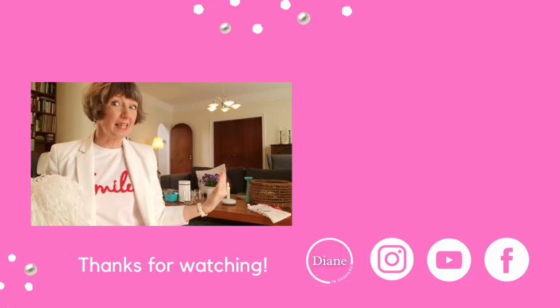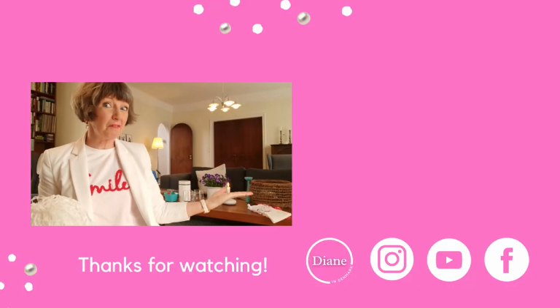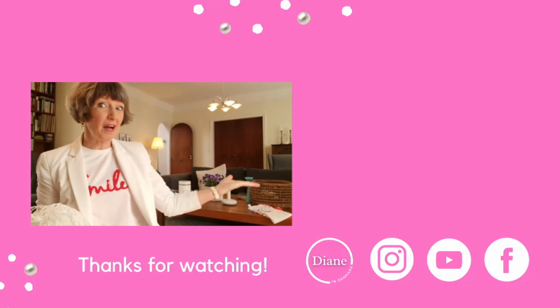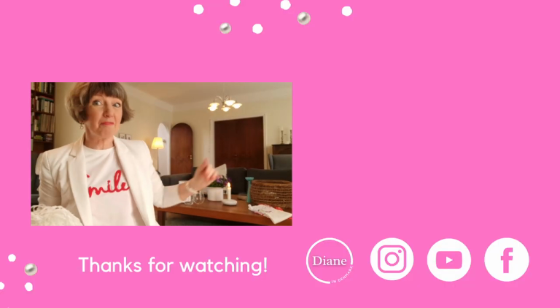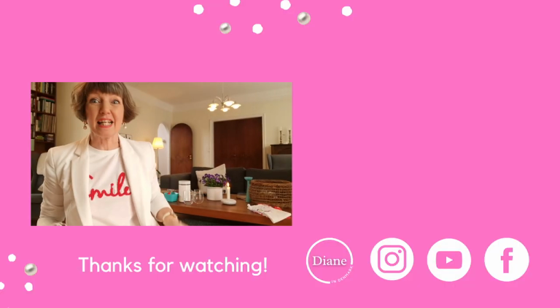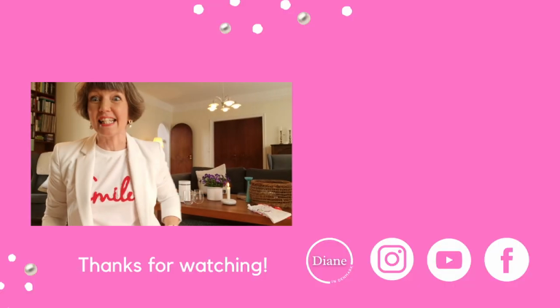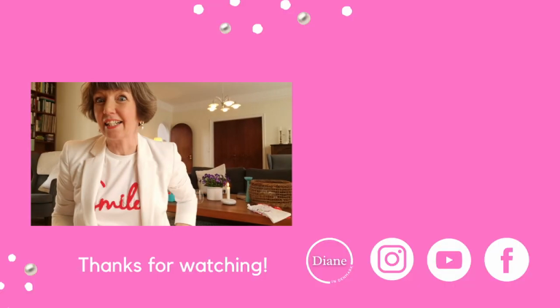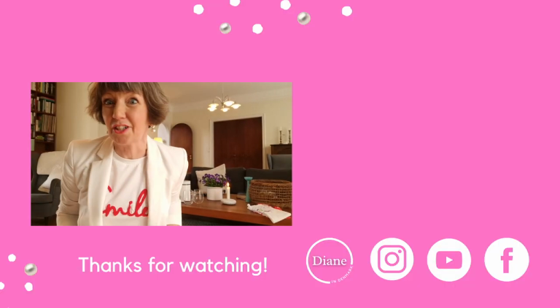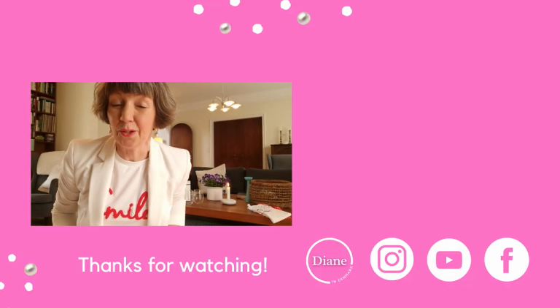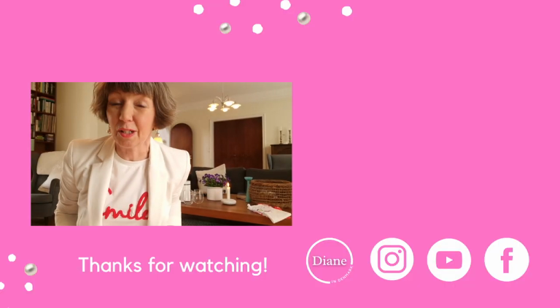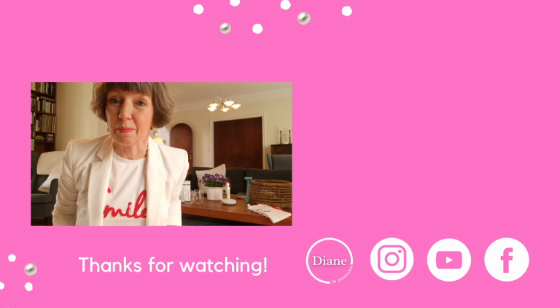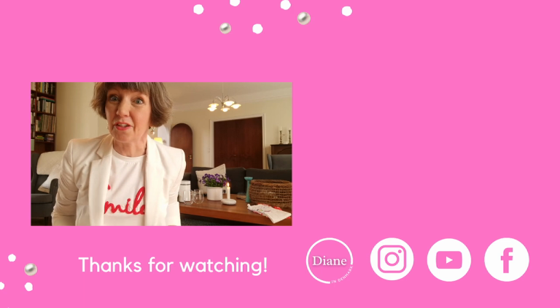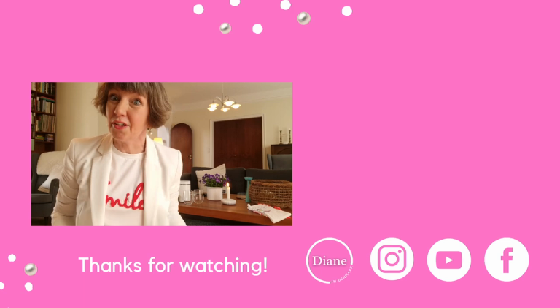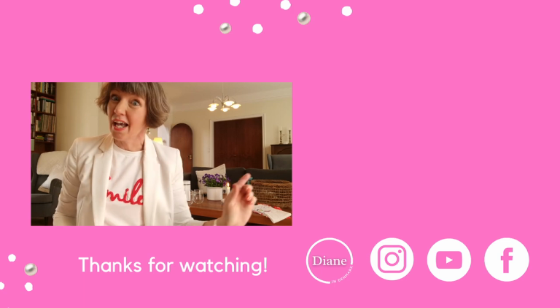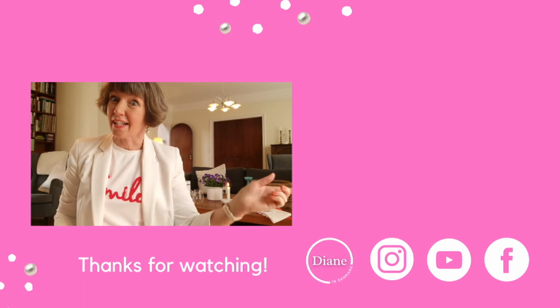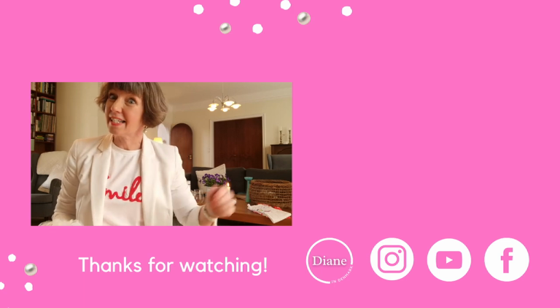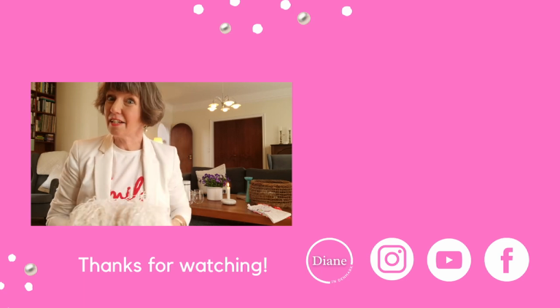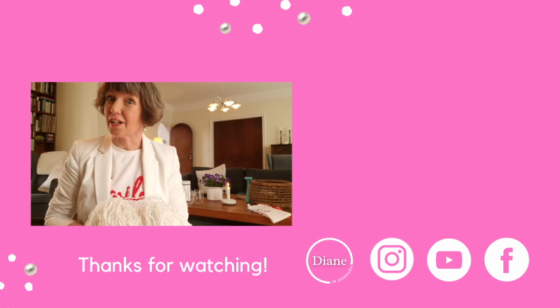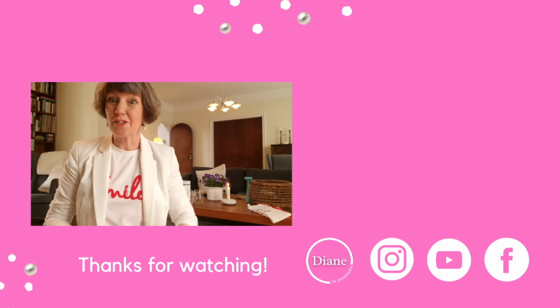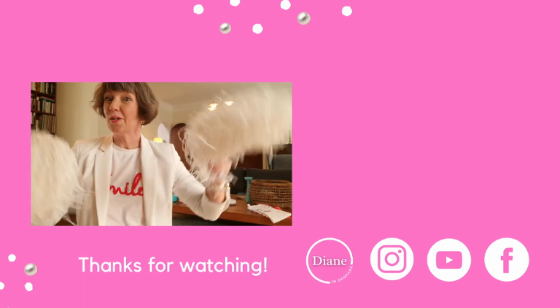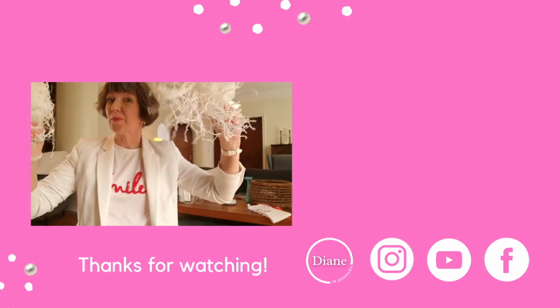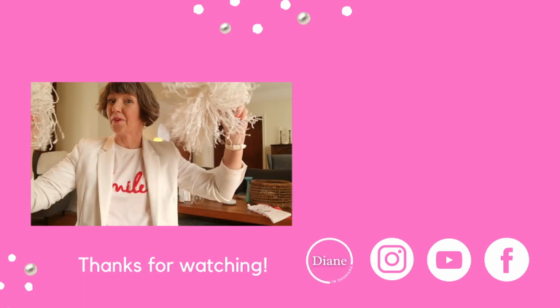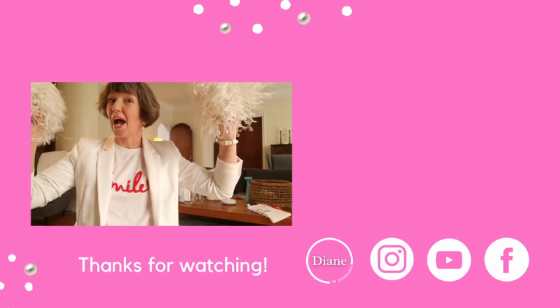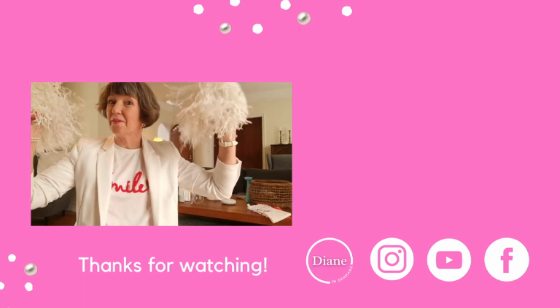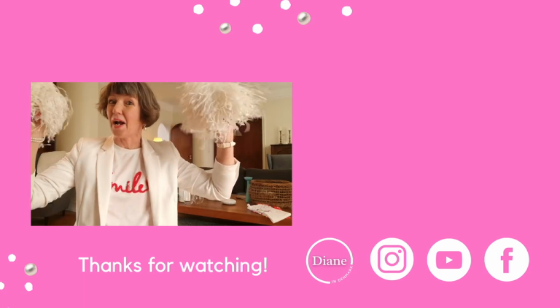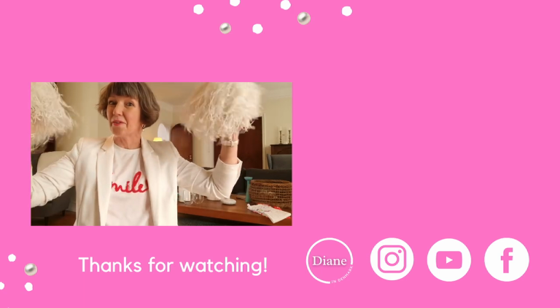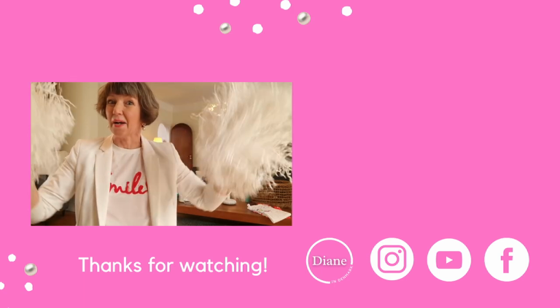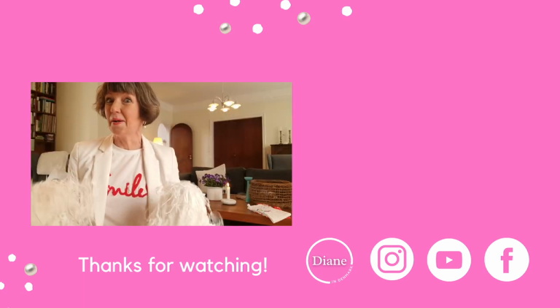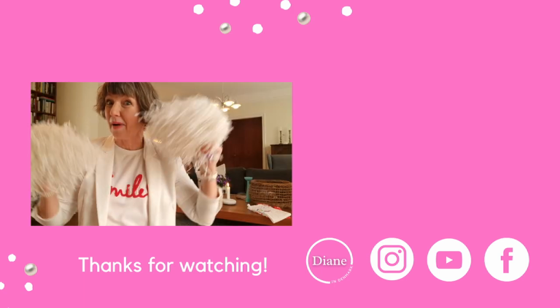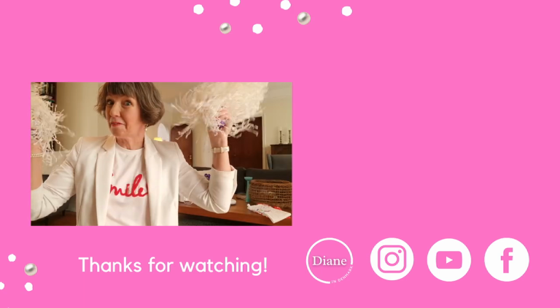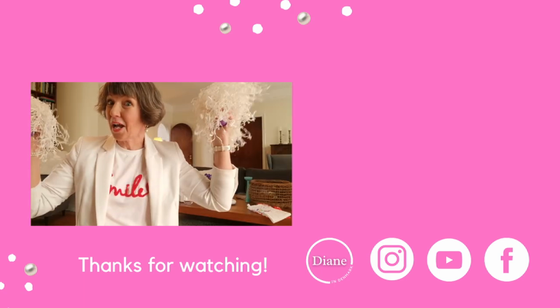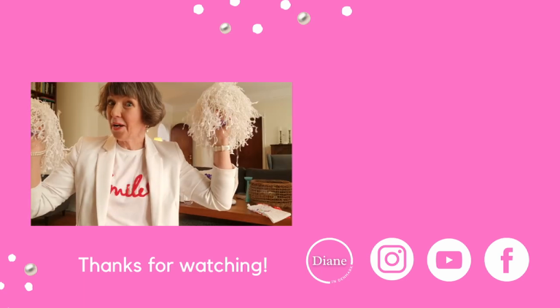May the five-minute decluttering force be with you. I'll see you very soon — bye for now!